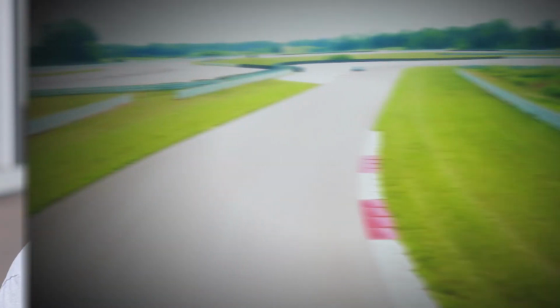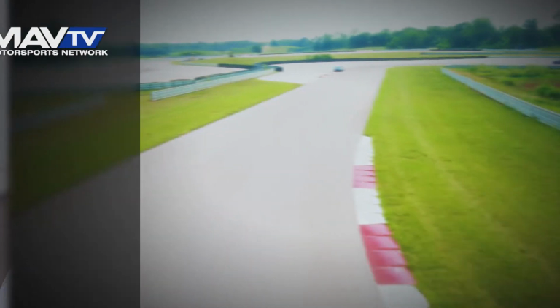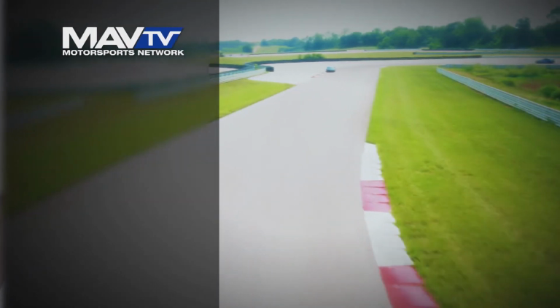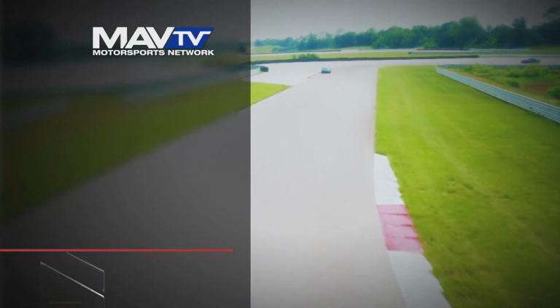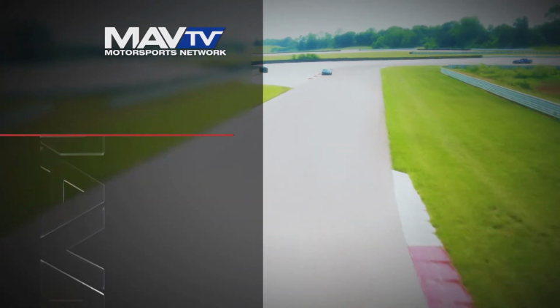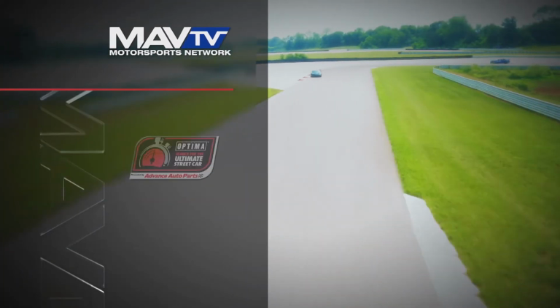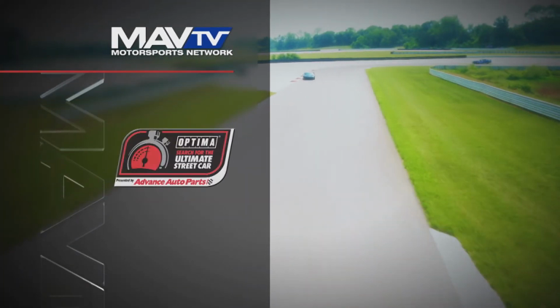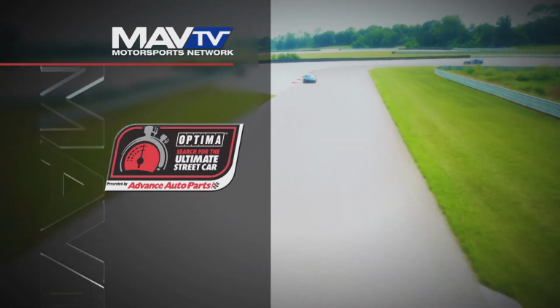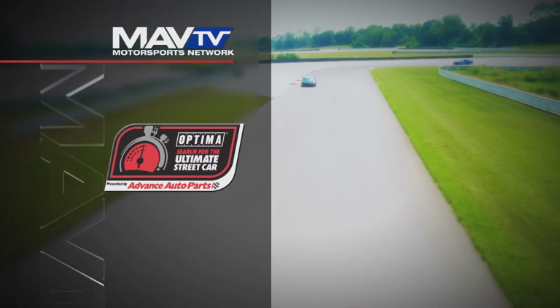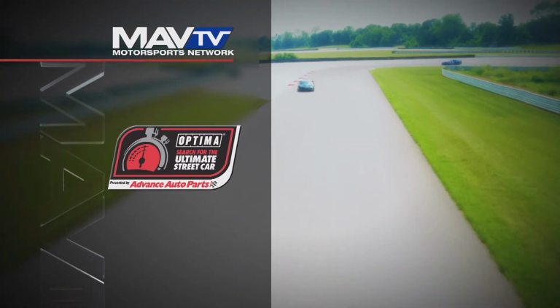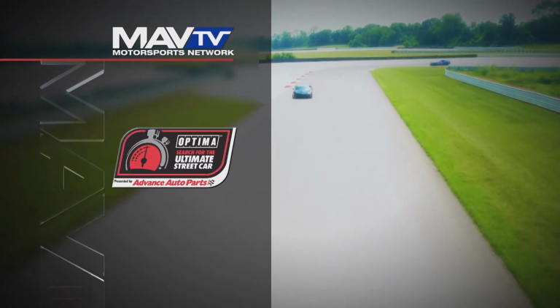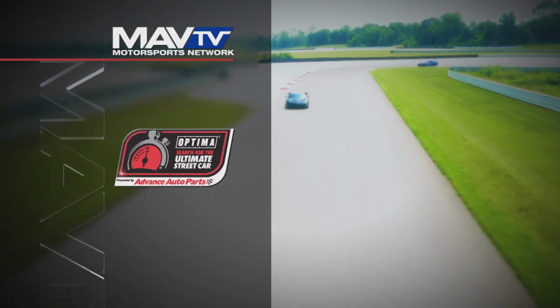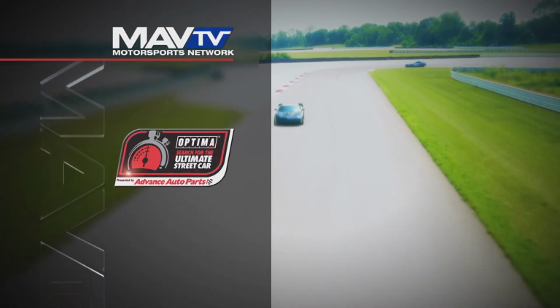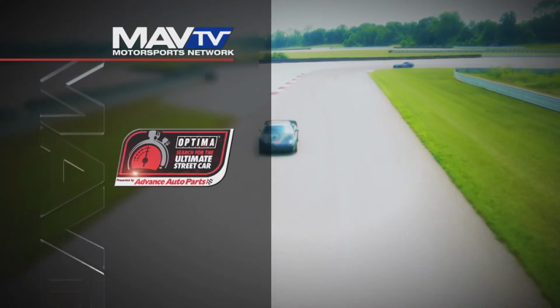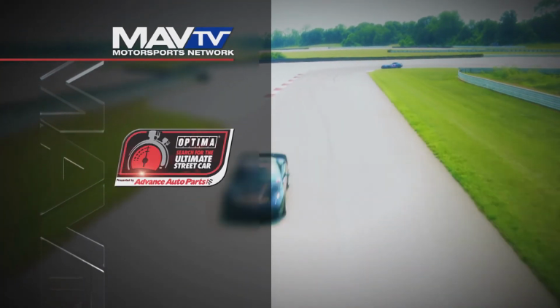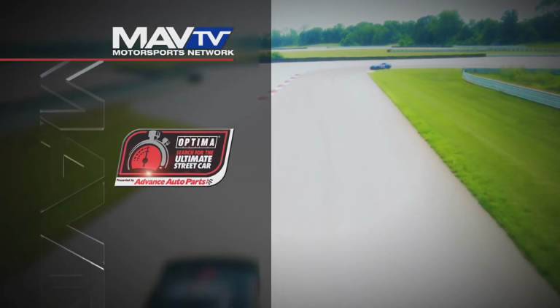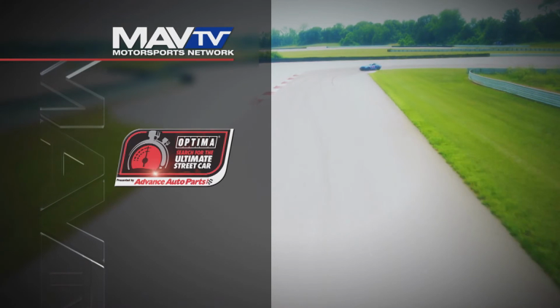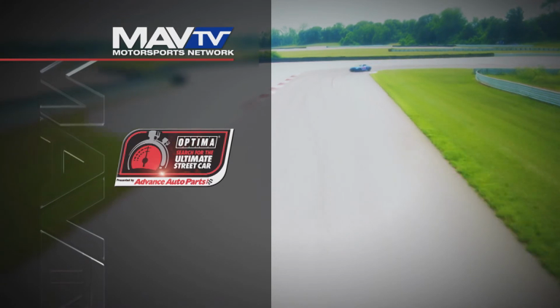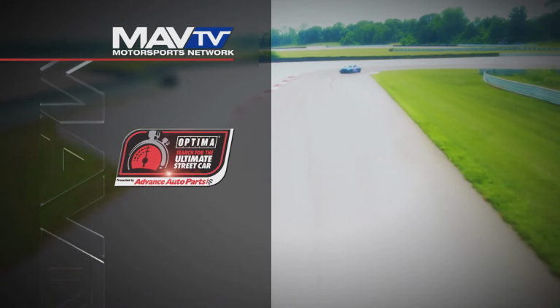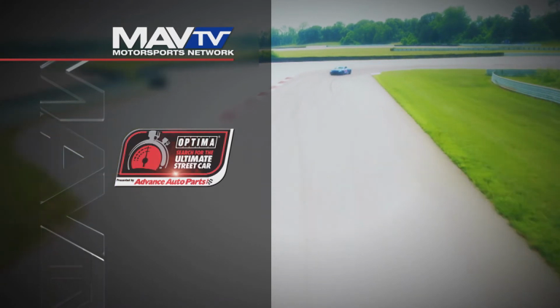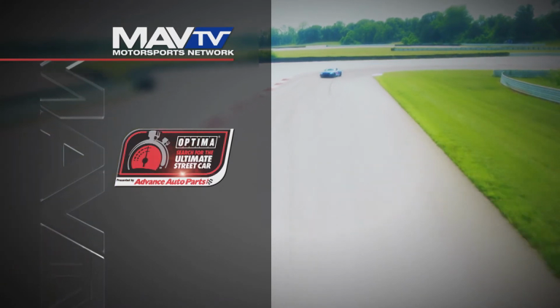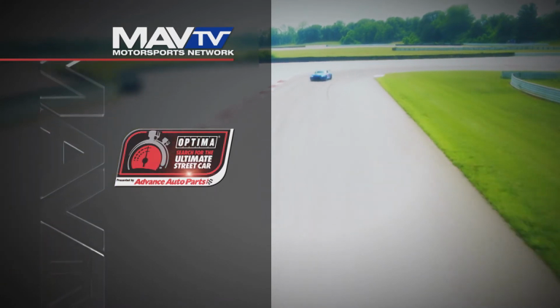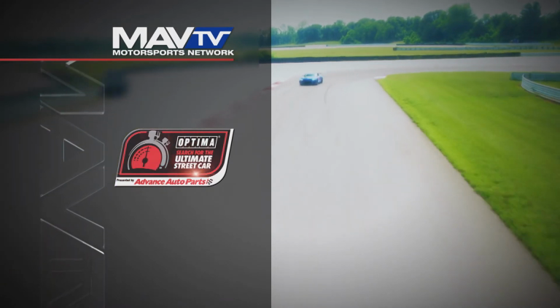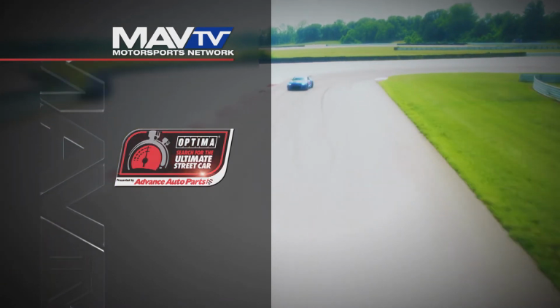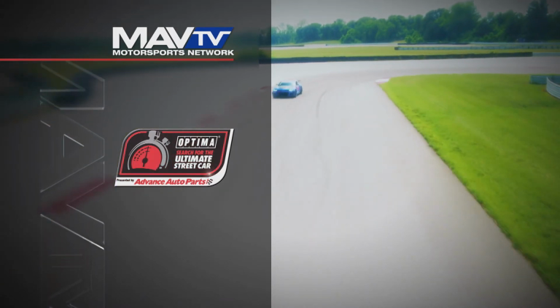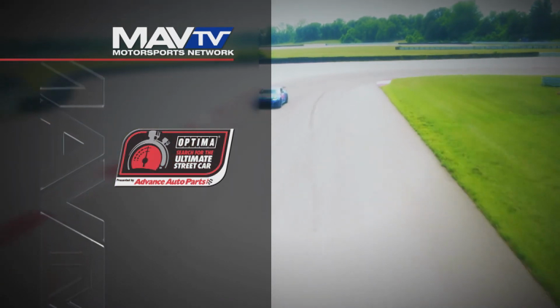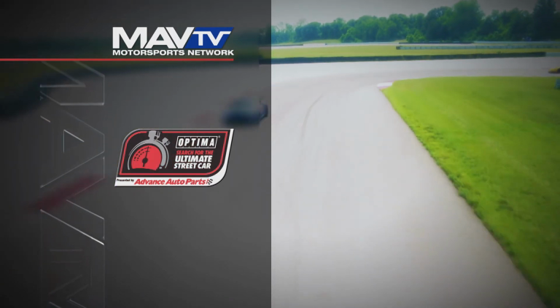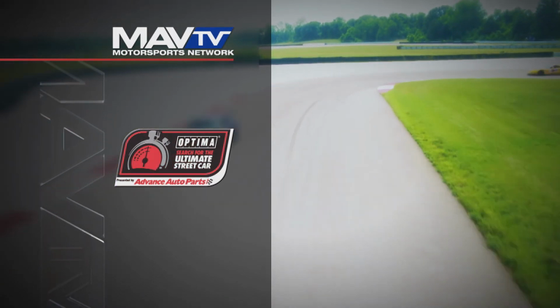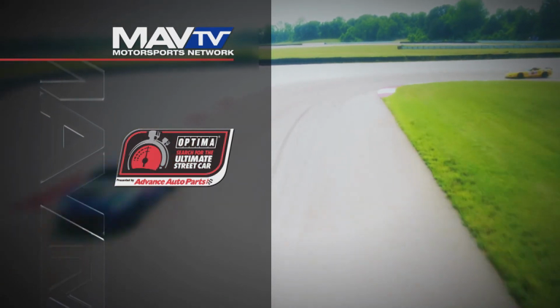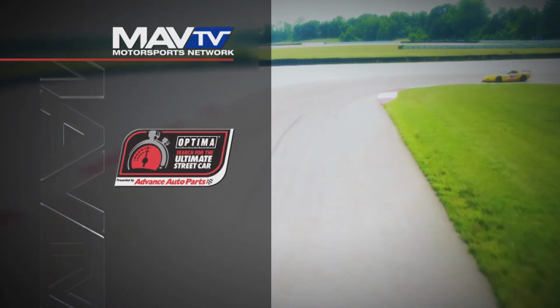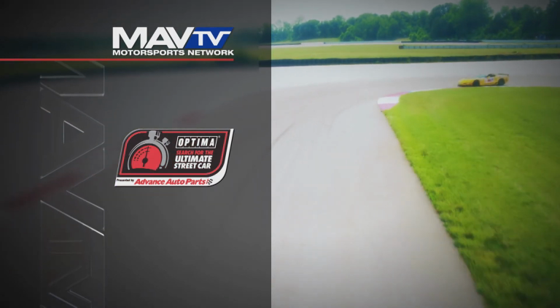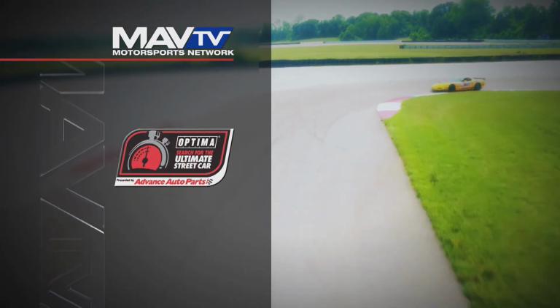Optimus: search for the ultimate streetcar, presented by Advanced Auto Parts, only on MAP TV Motorsports Network.